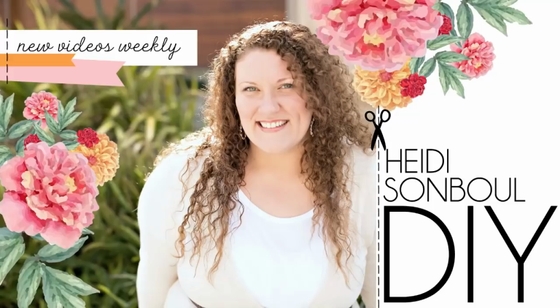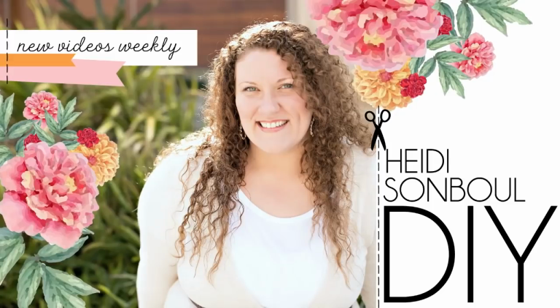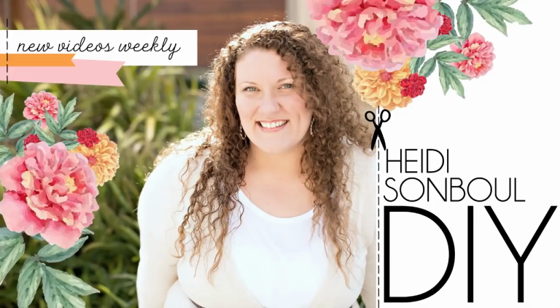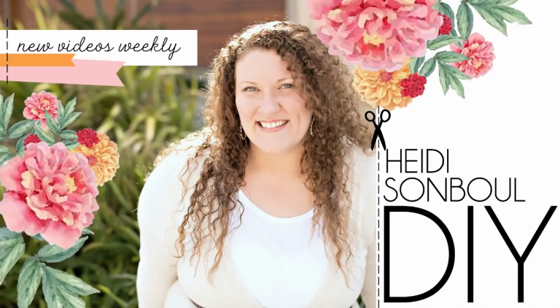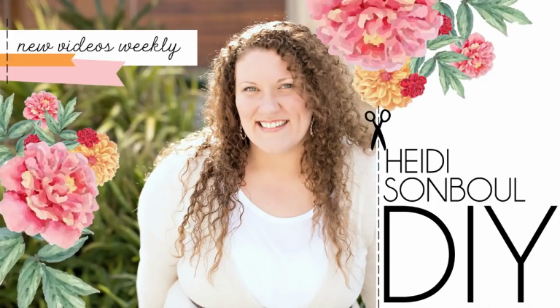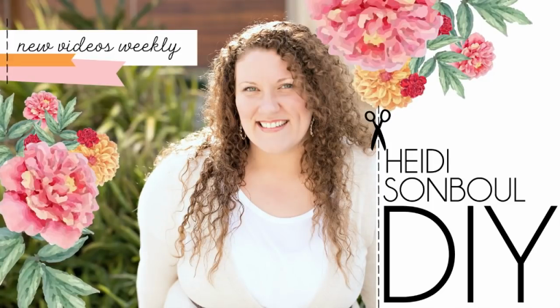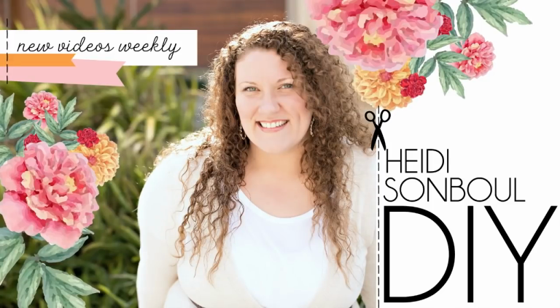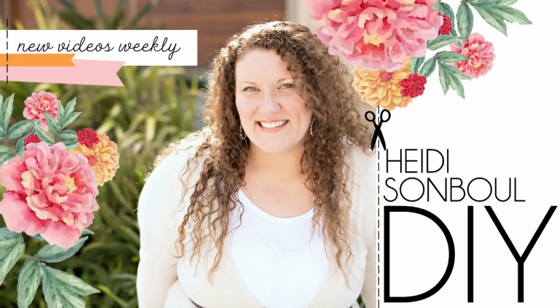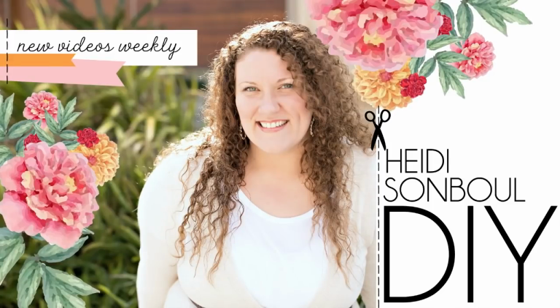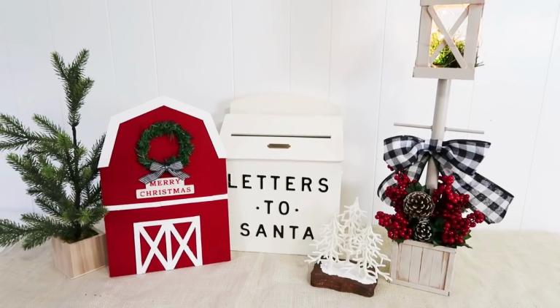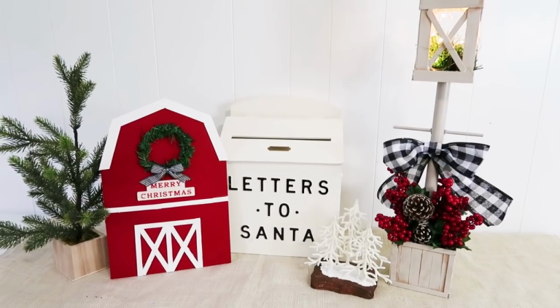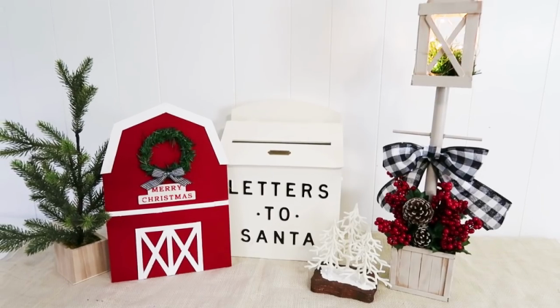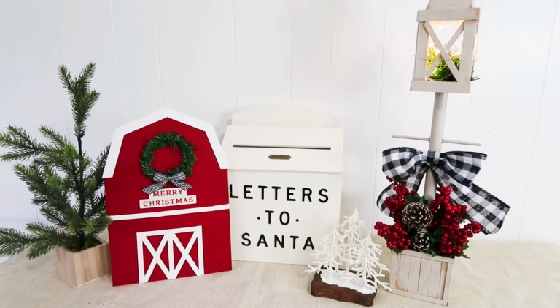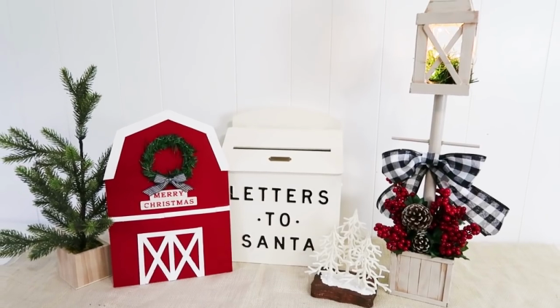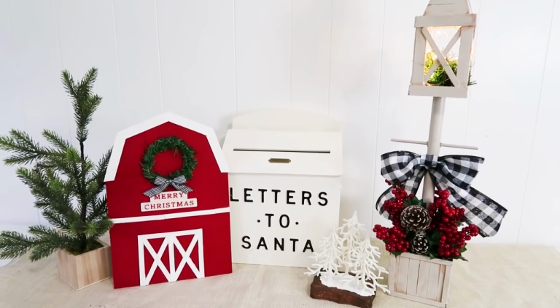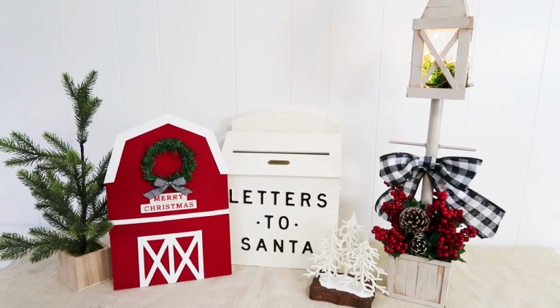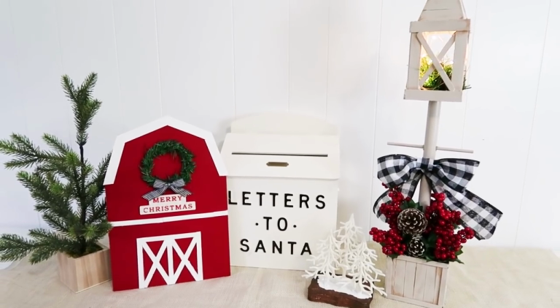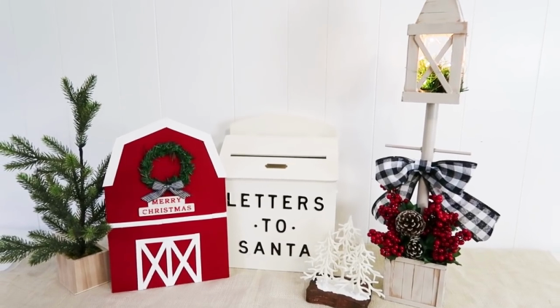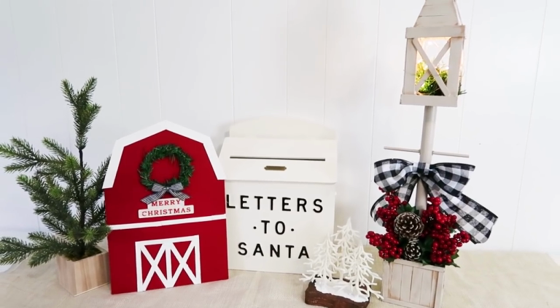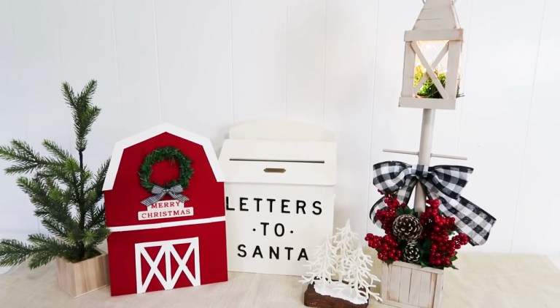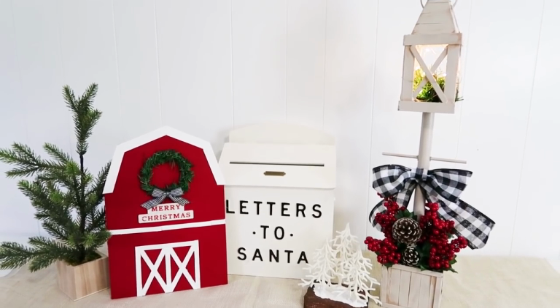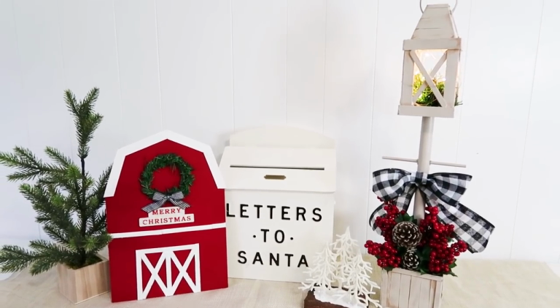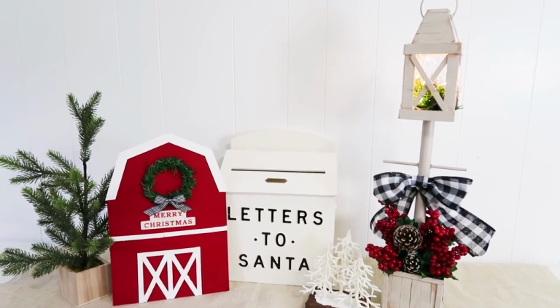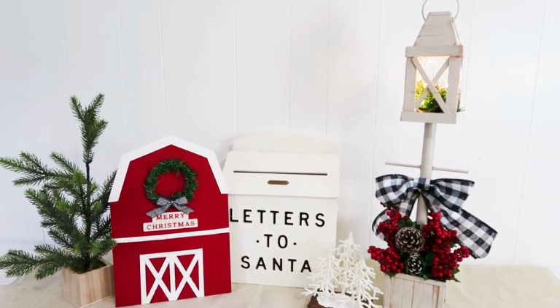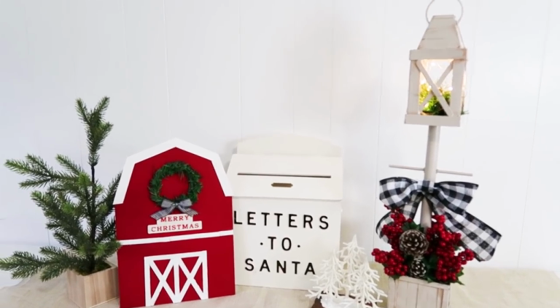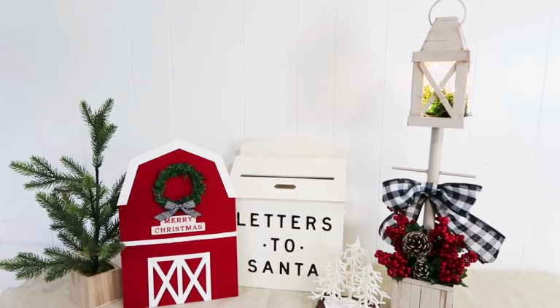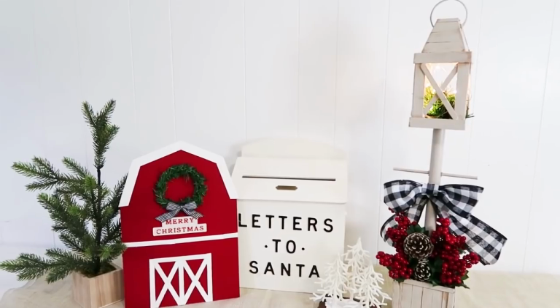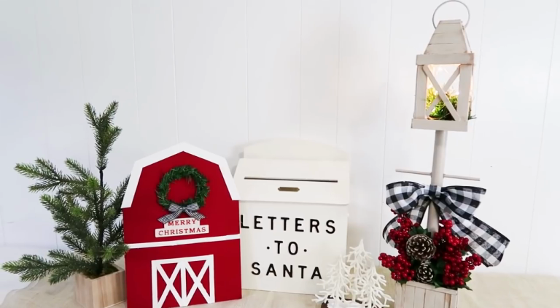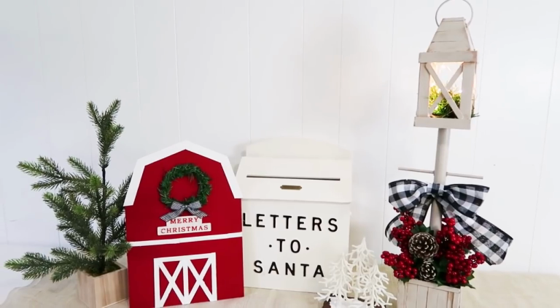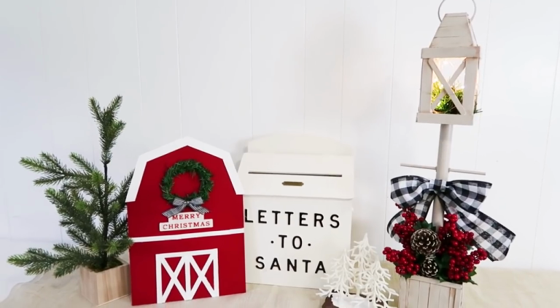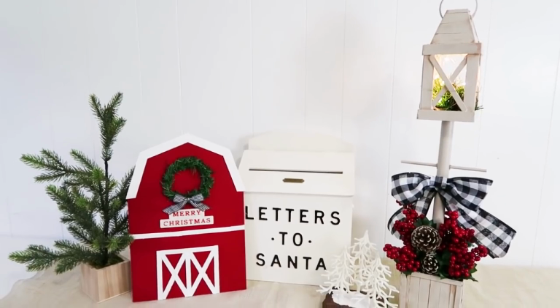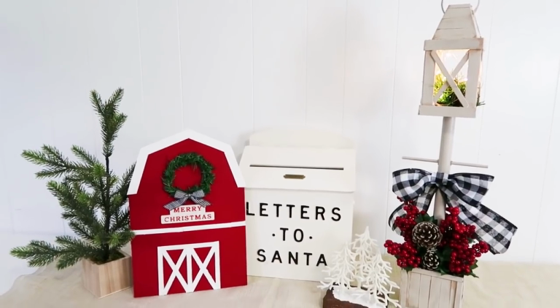Hey friends, welcome to my channel. Today is a Christmas in July video. I hope you enjoy it. Let's get crafting.